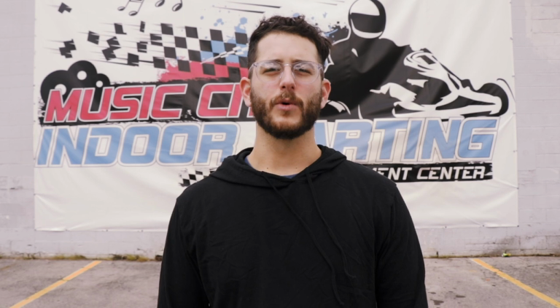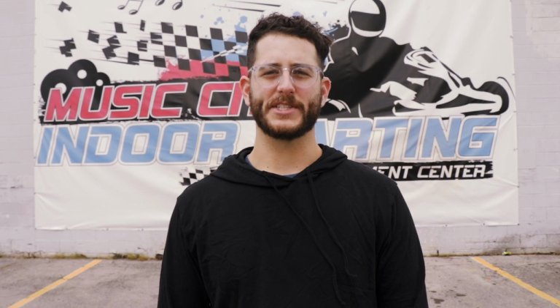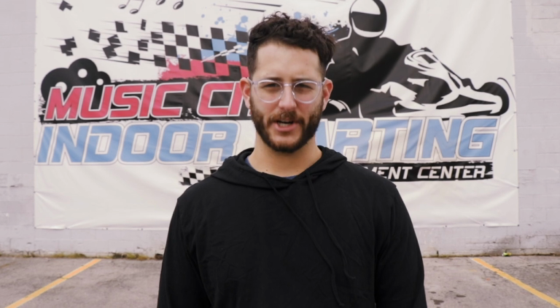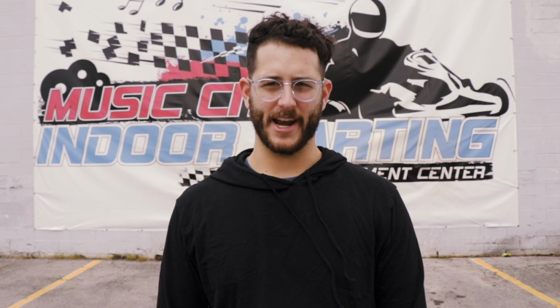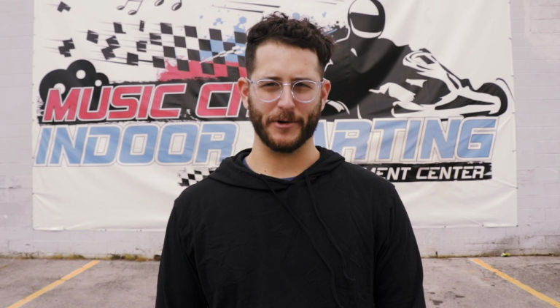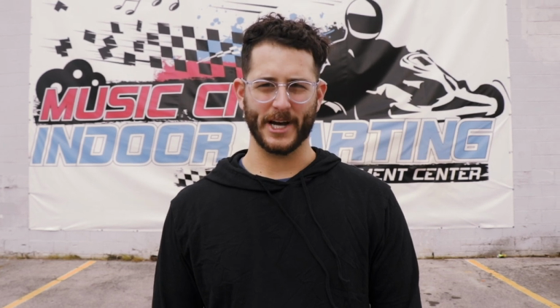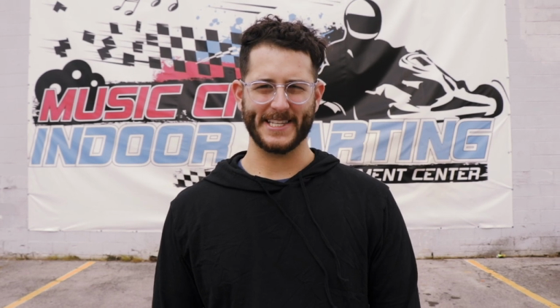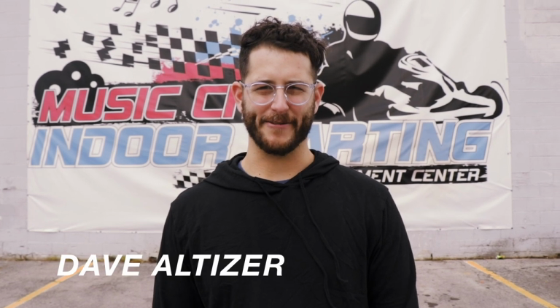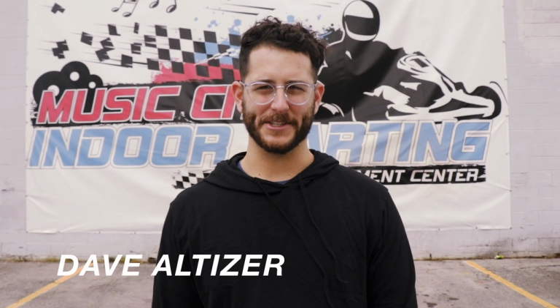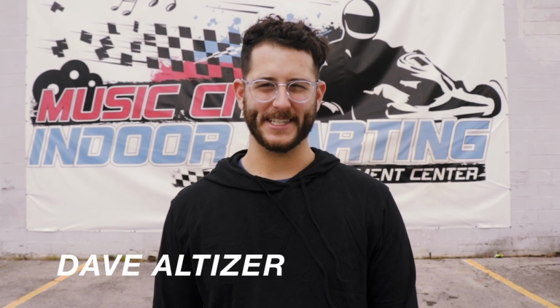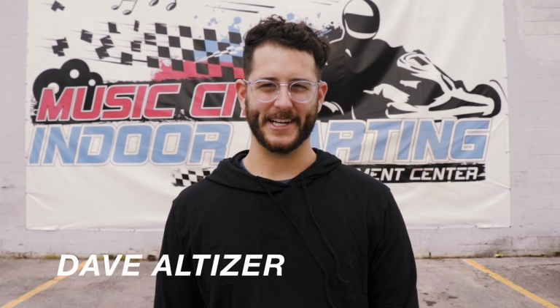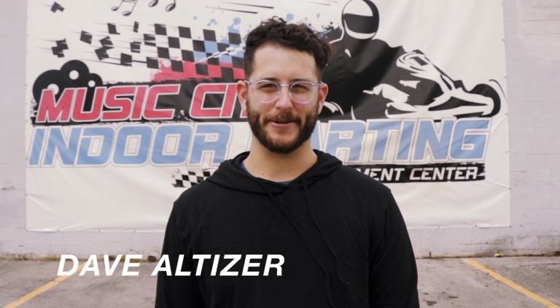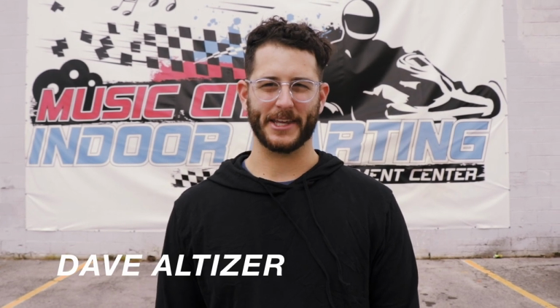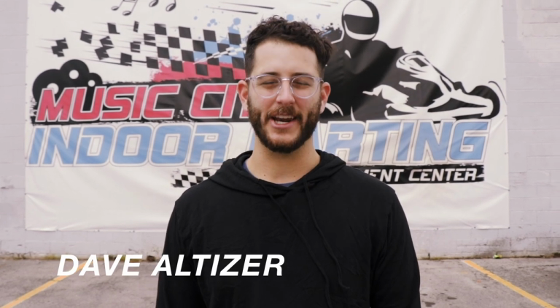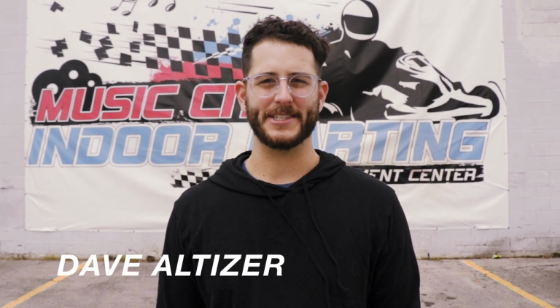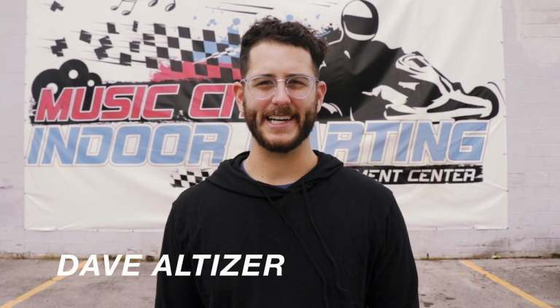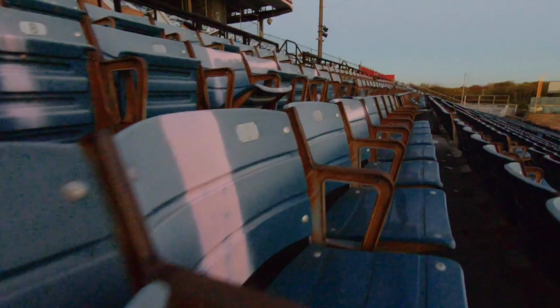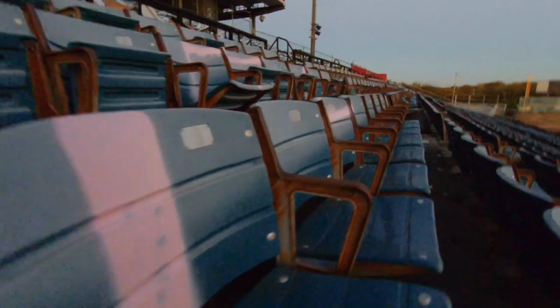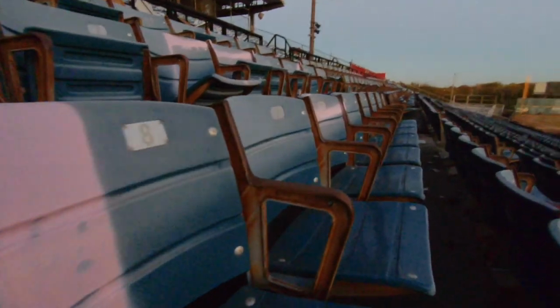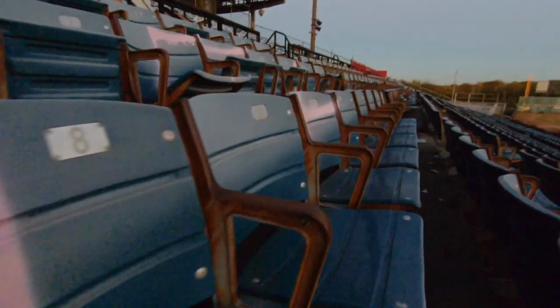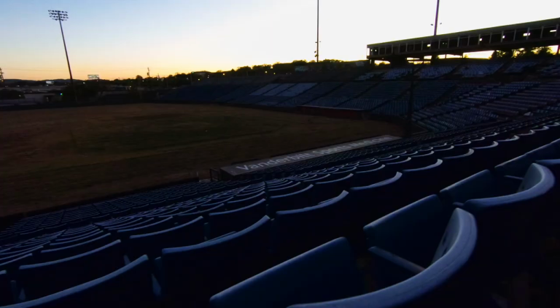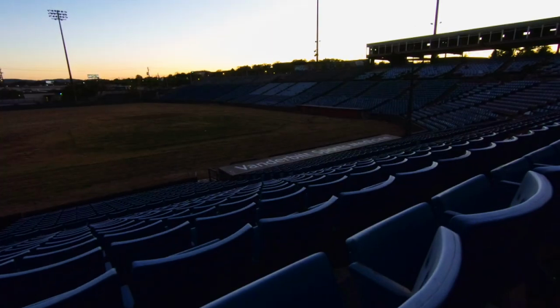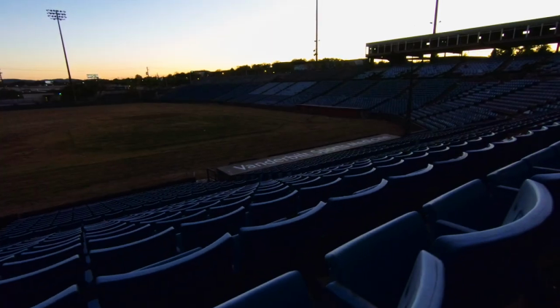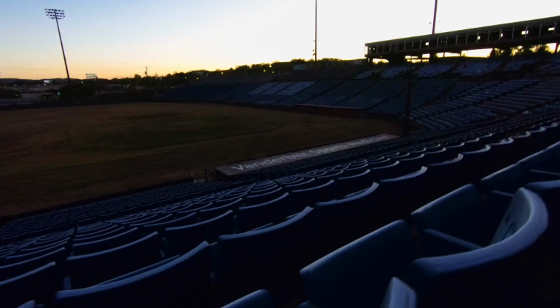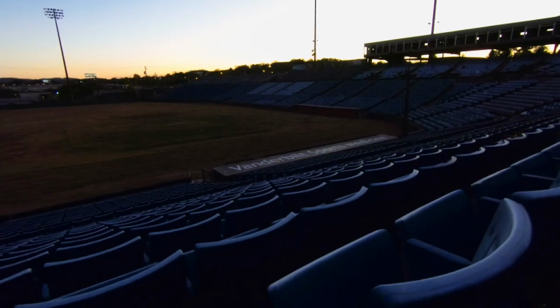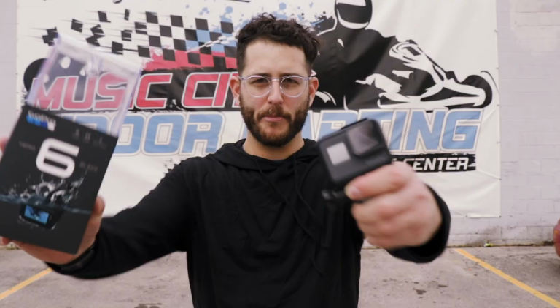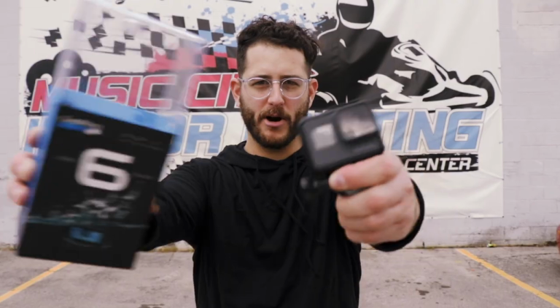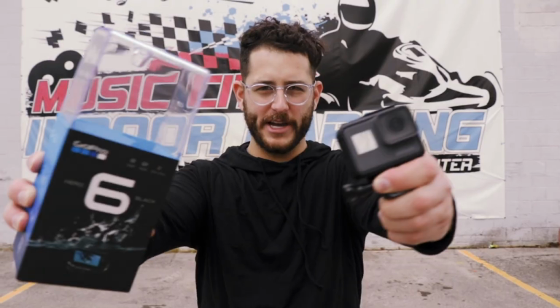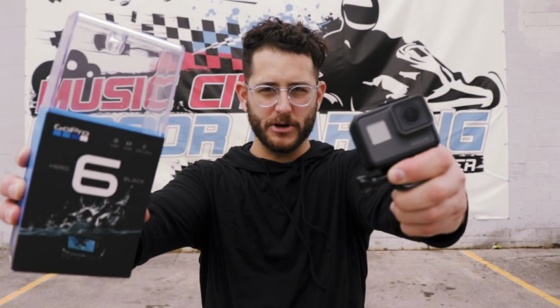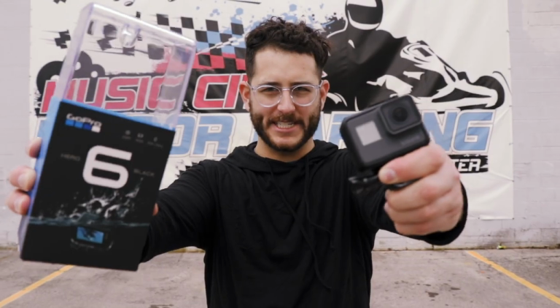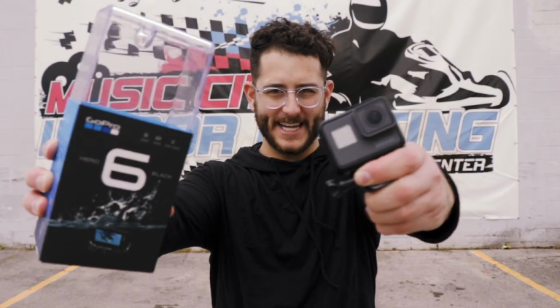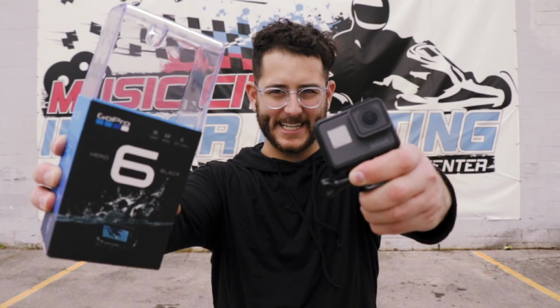What's cookin' everyone? Dave Altizer here with Kino Tika. Today we are testing out the GoPro Hero 6.